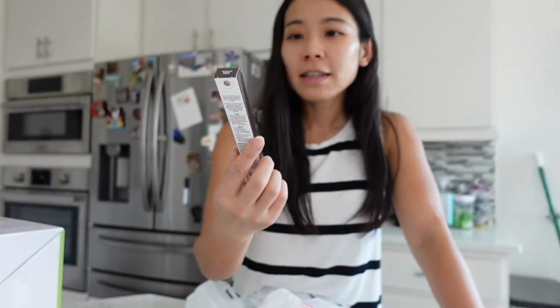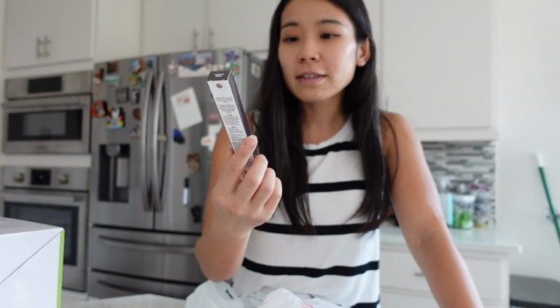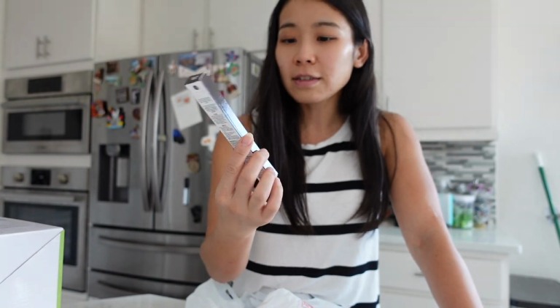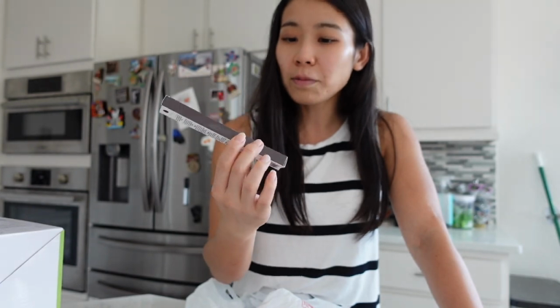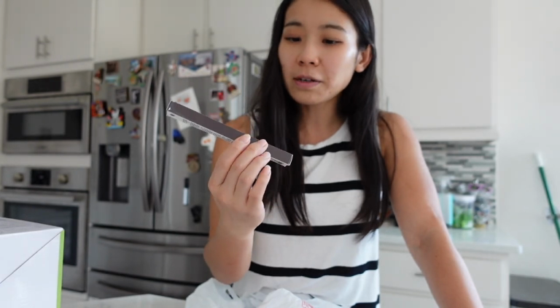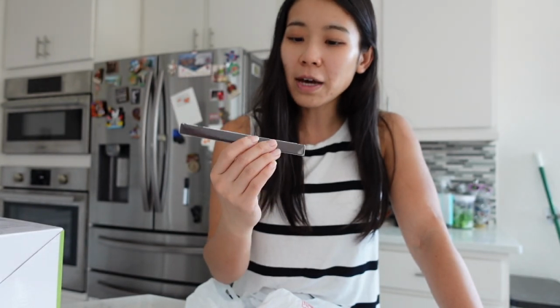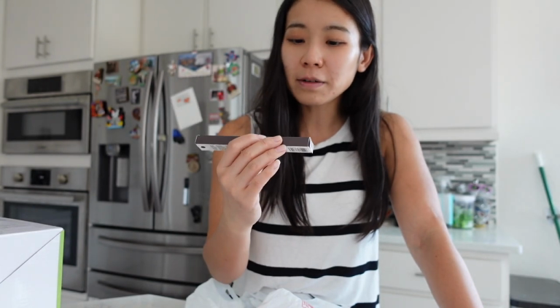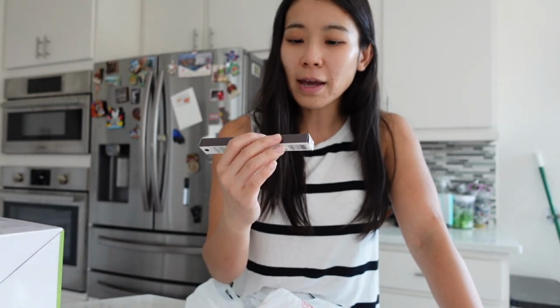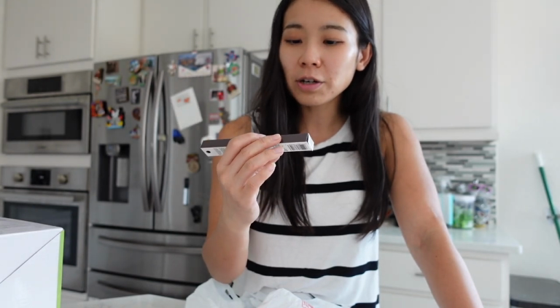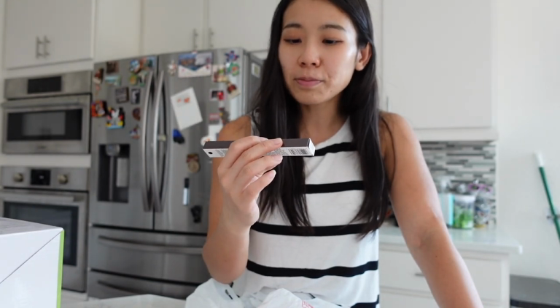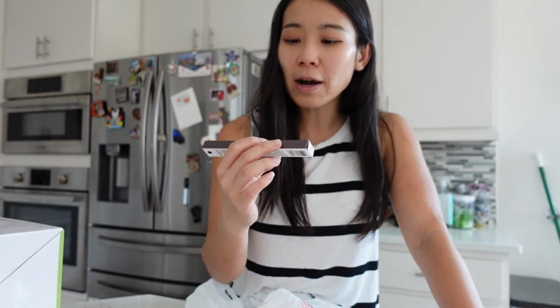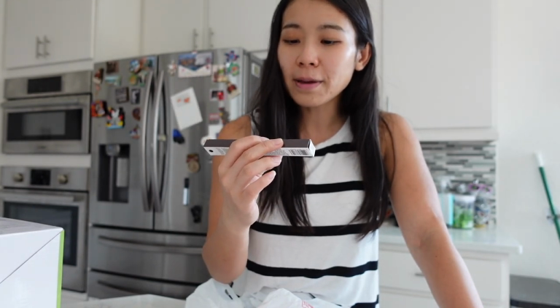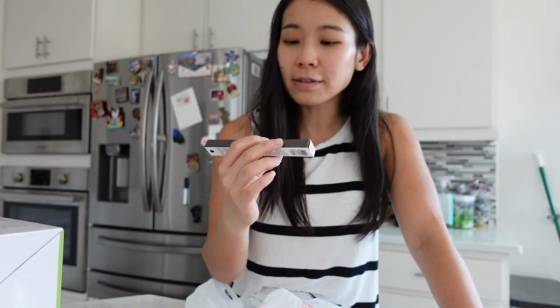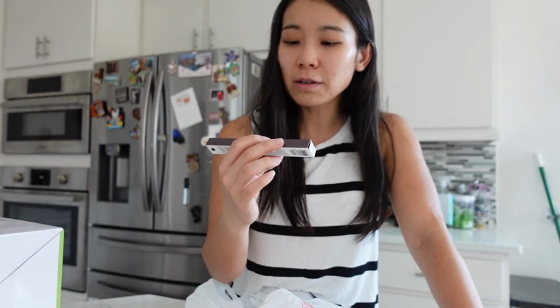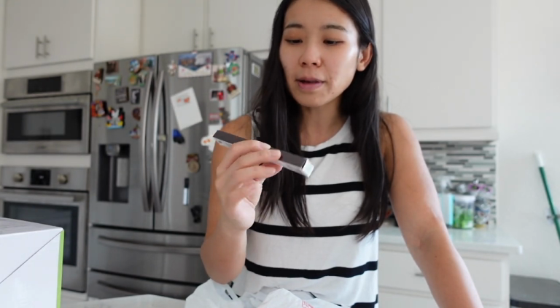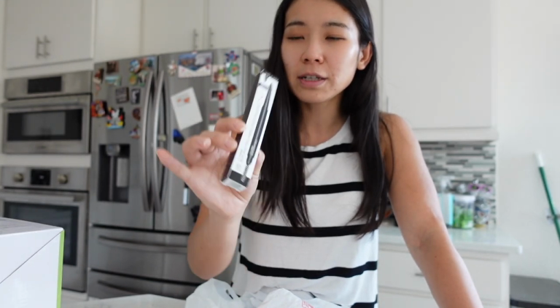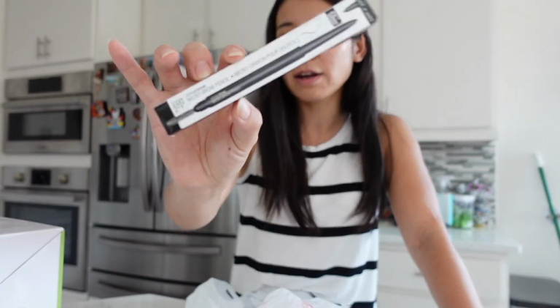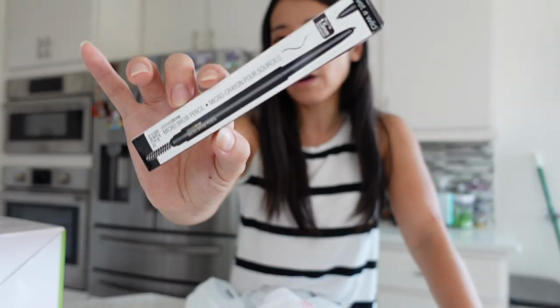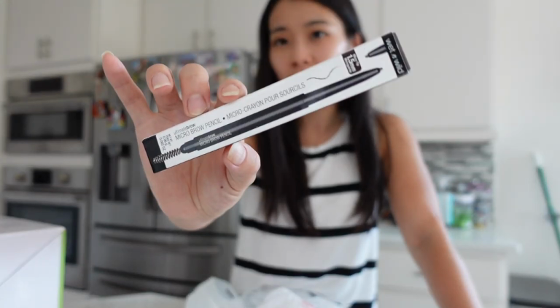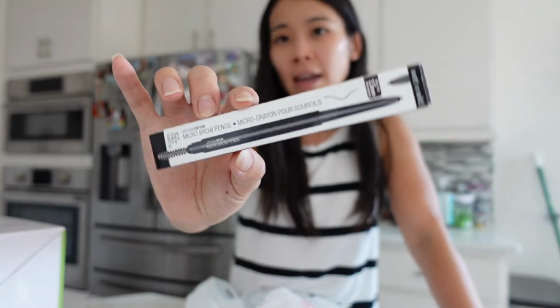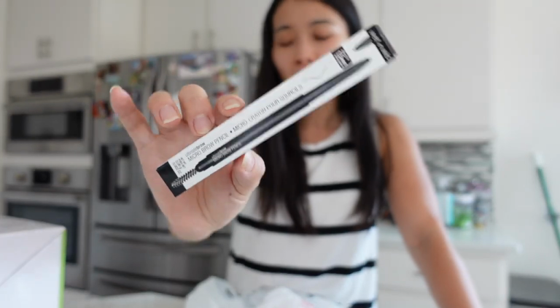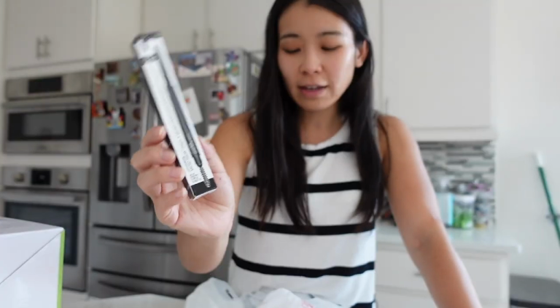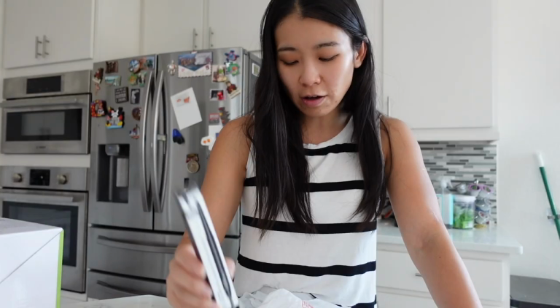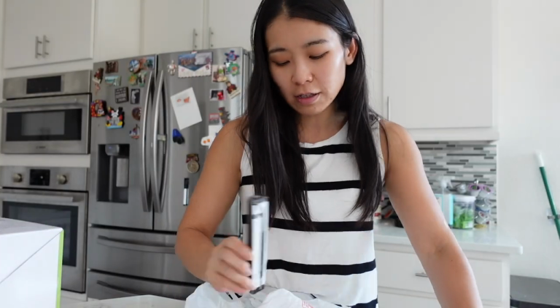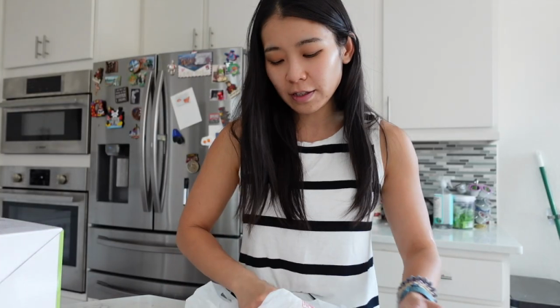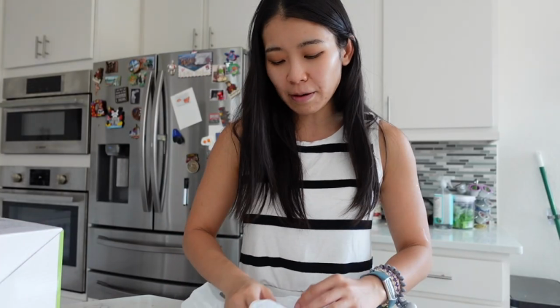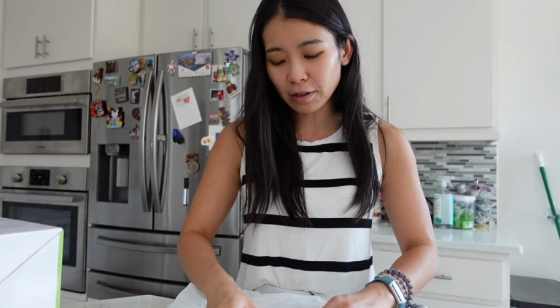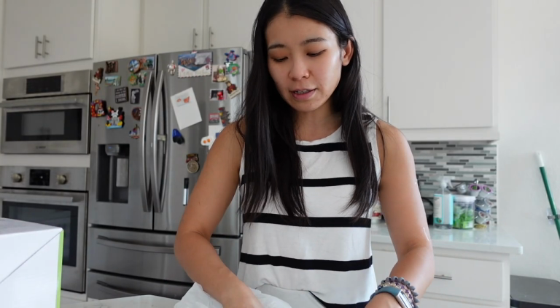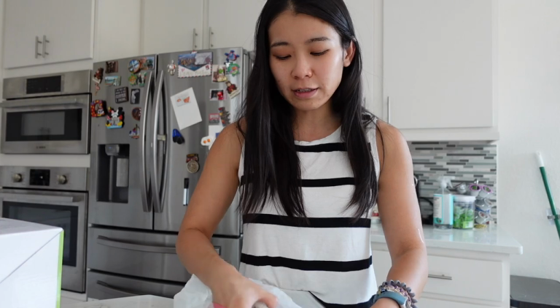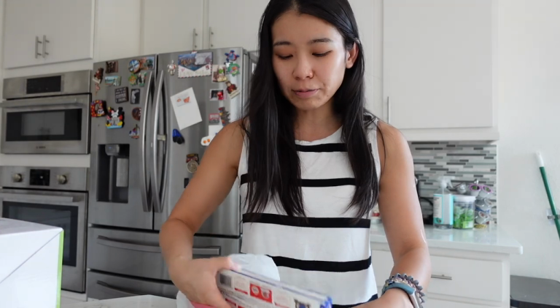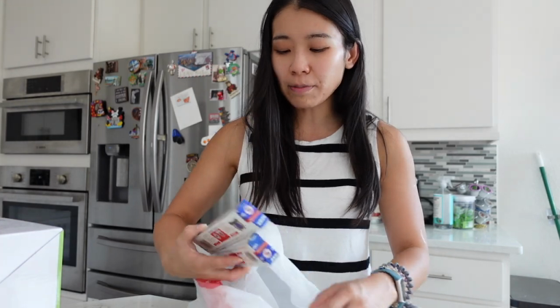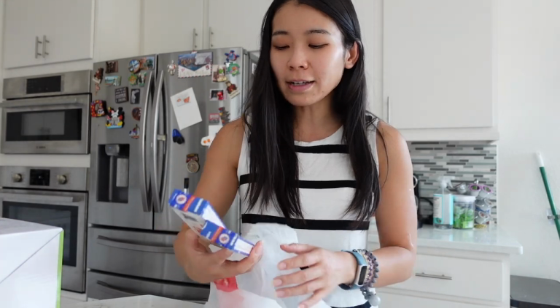And then I got this eyebrow pencil from Wet n Wild — this is the Wet n Wild Micro Brow Pencil, Micro Crayon. I'll link all of this down below in the description box.